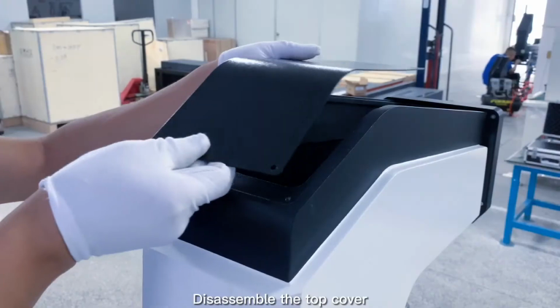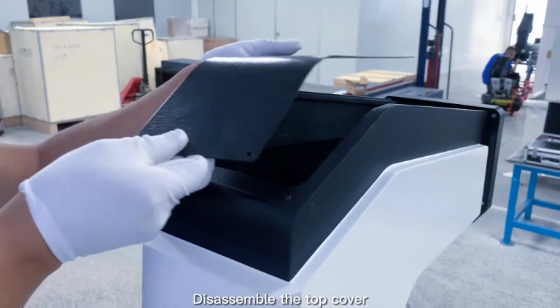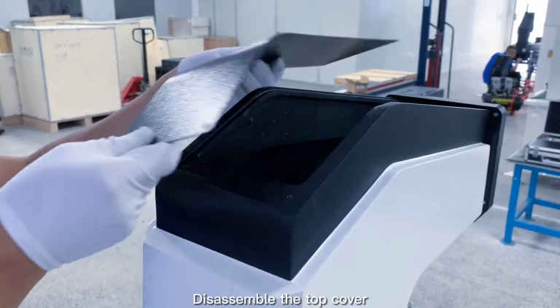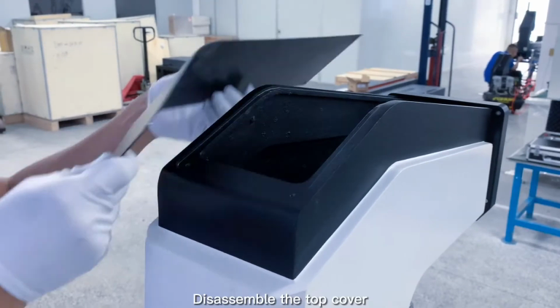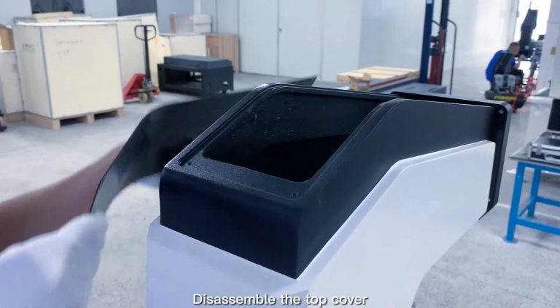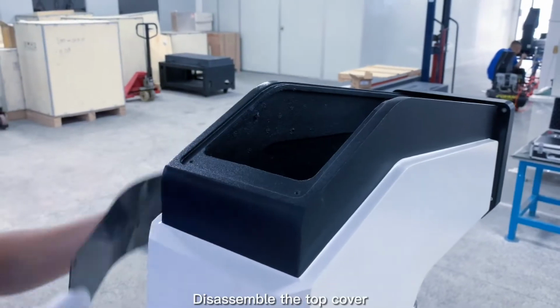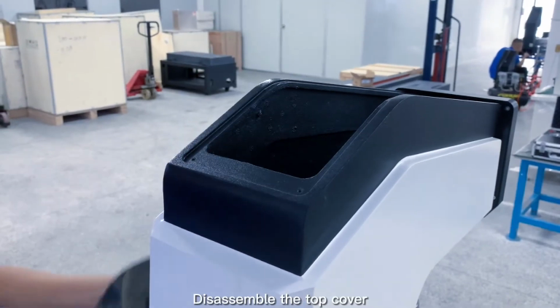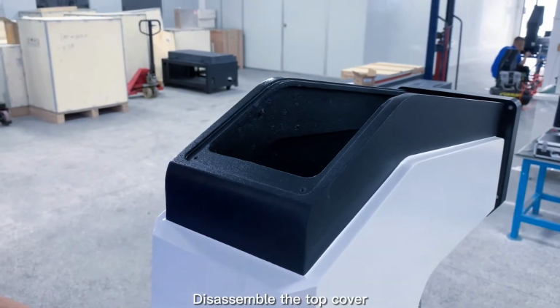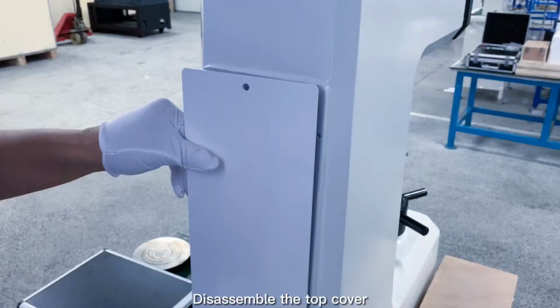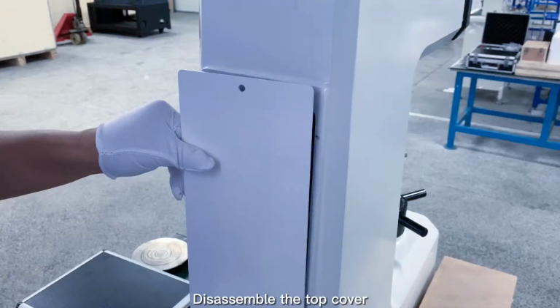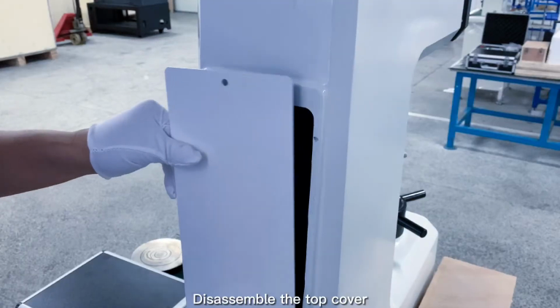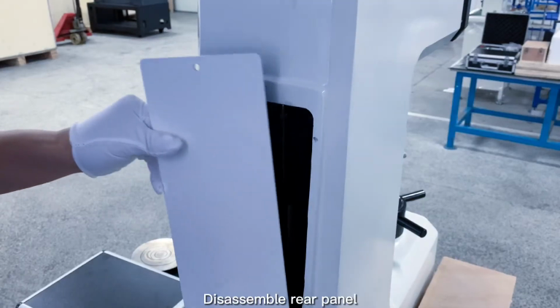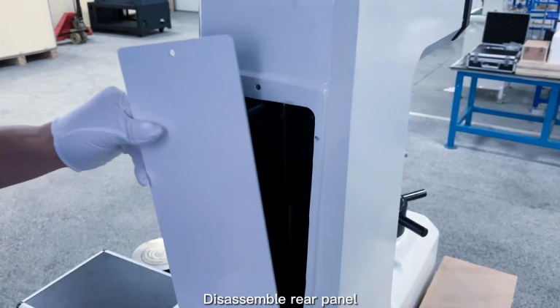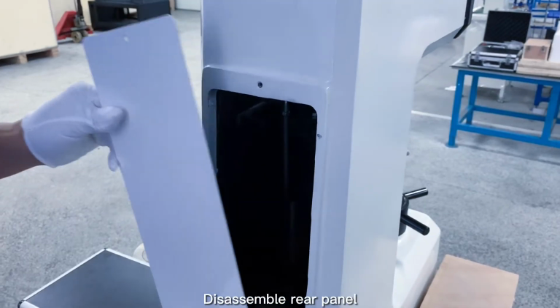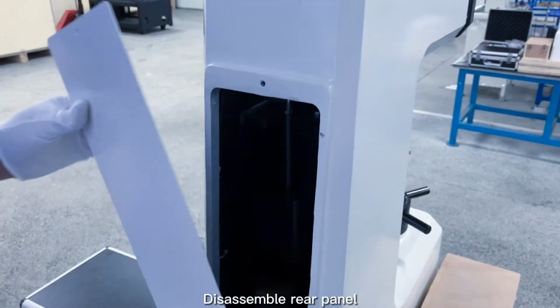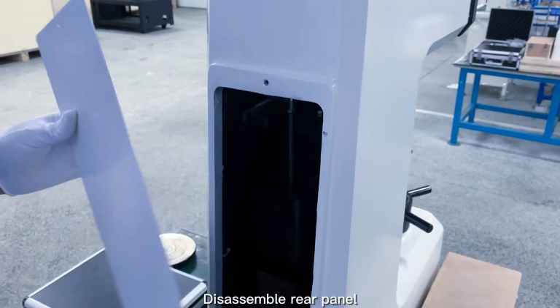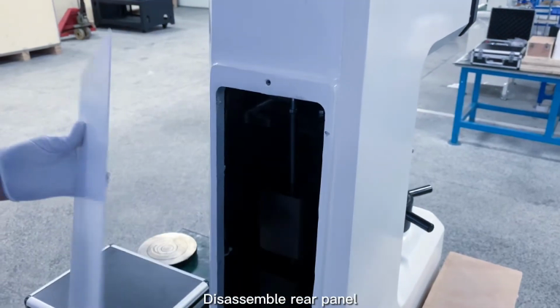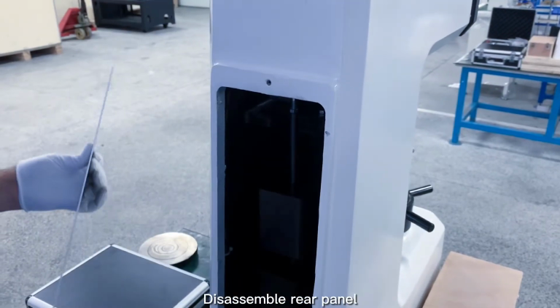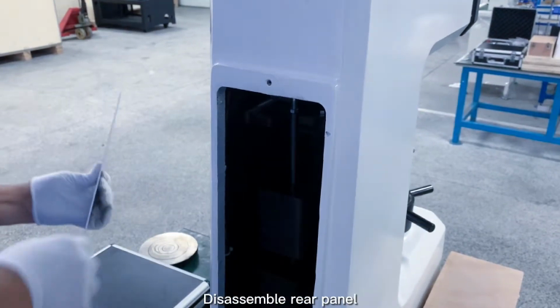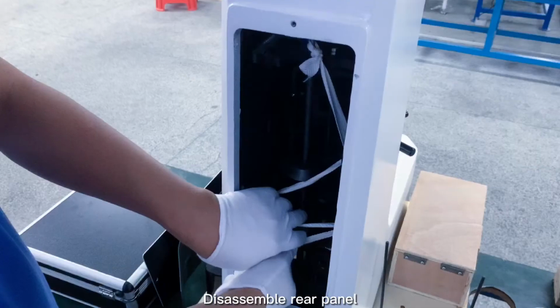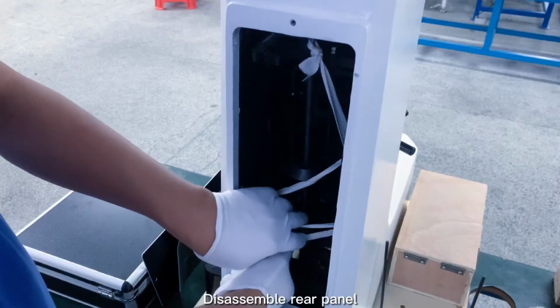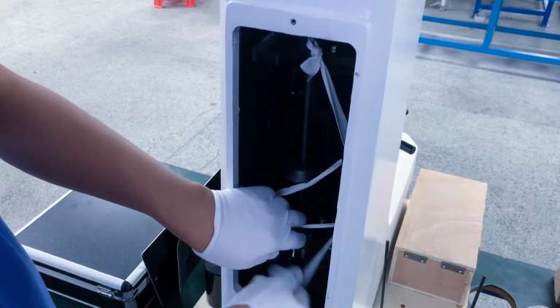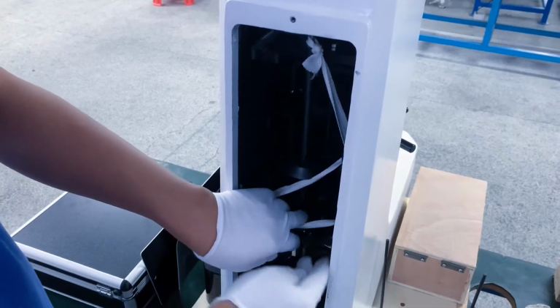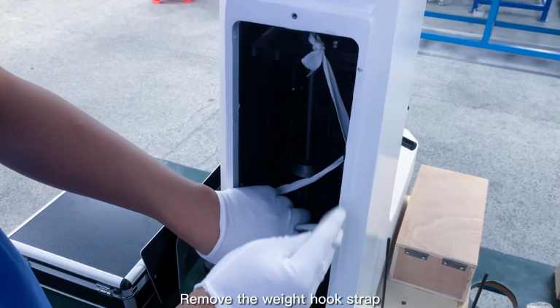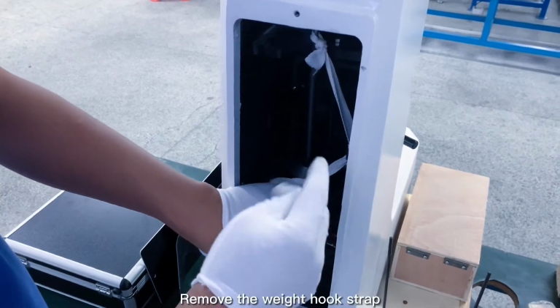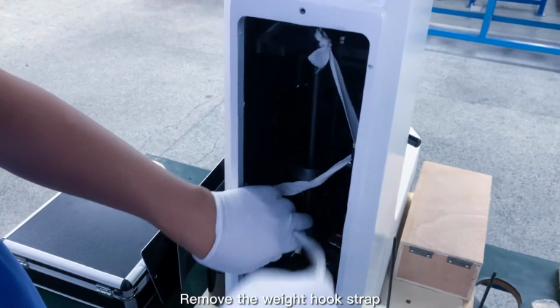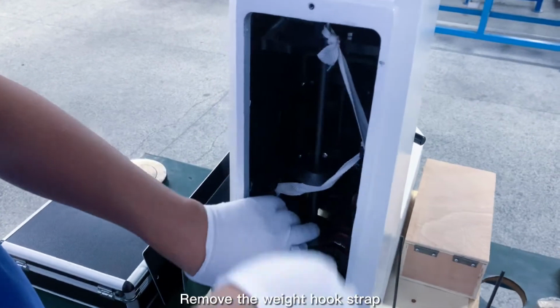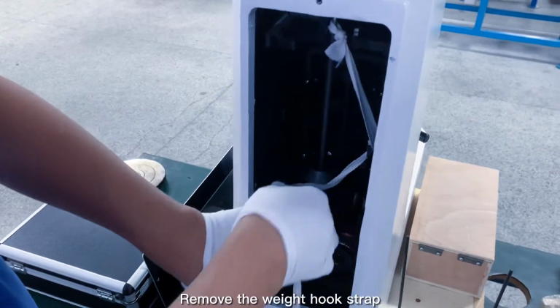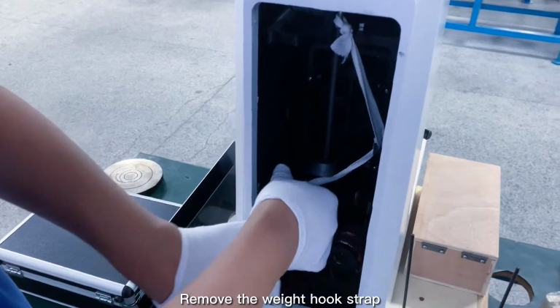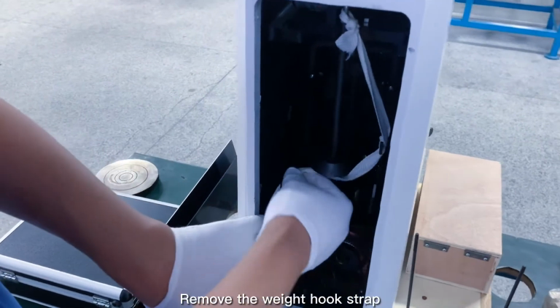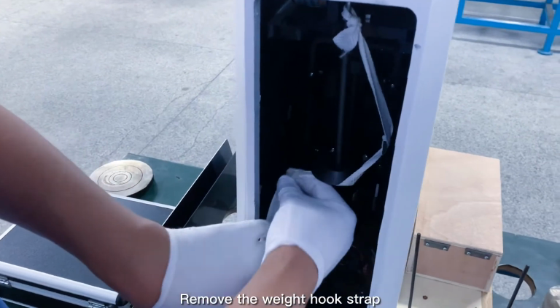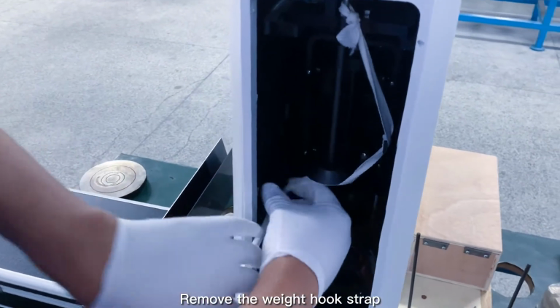Disassemble the top cover and rear panel. Remove the weight hook strap.